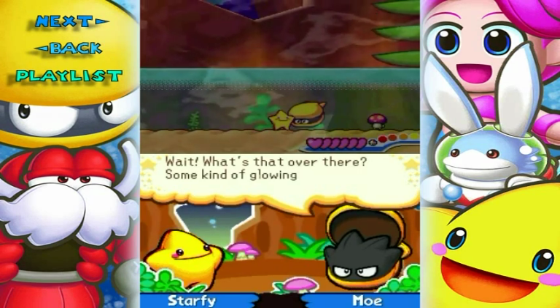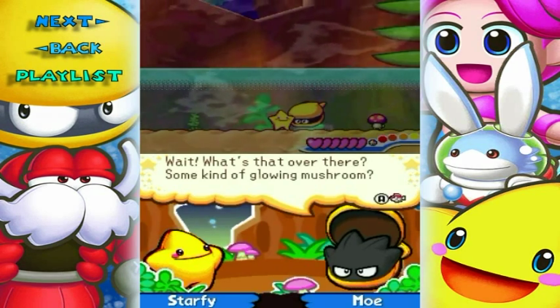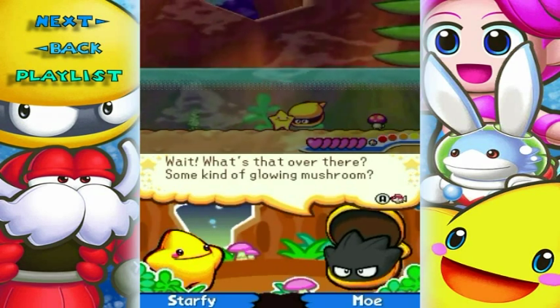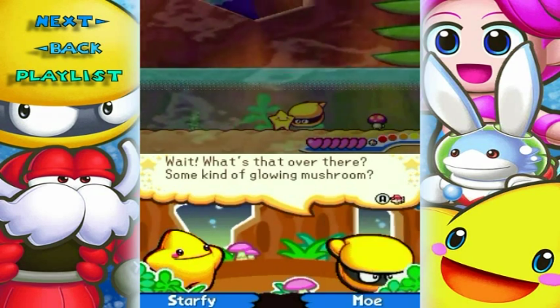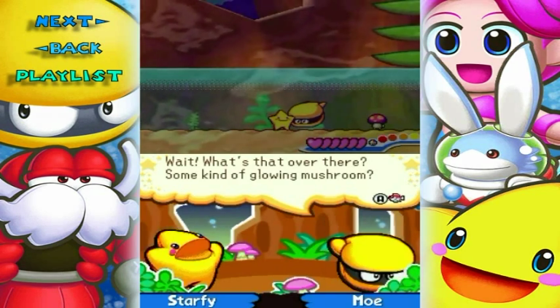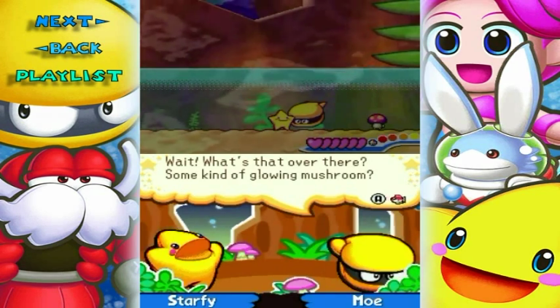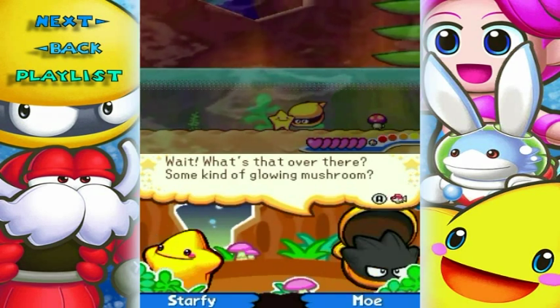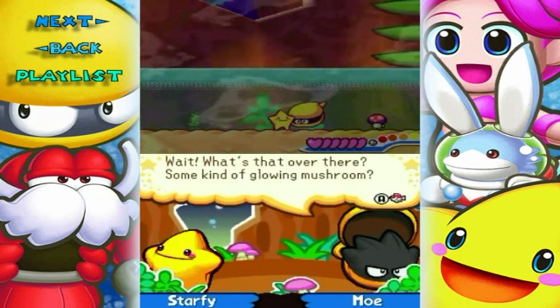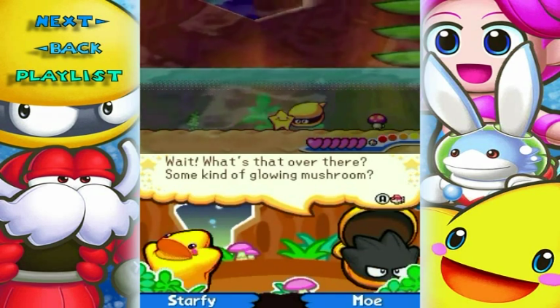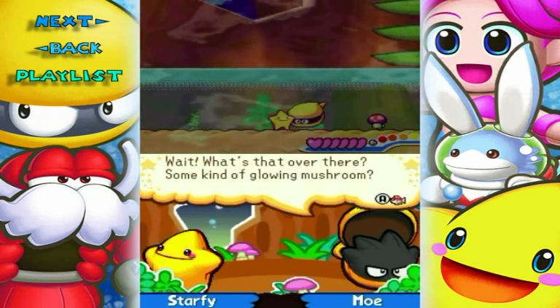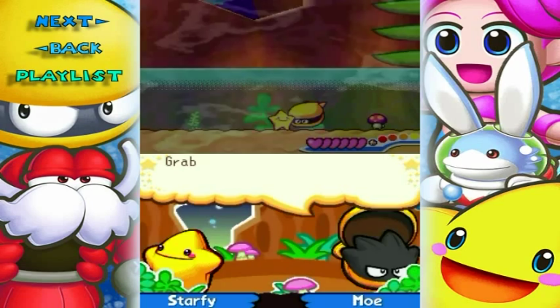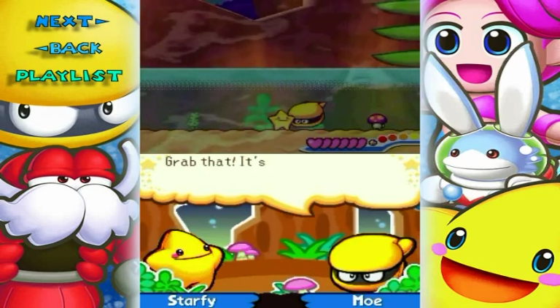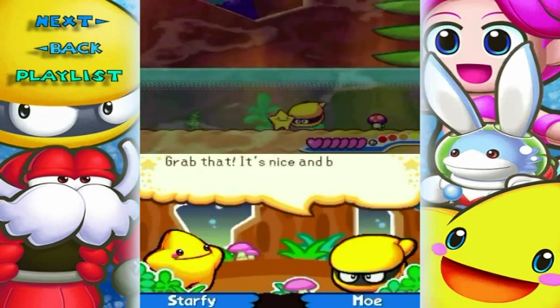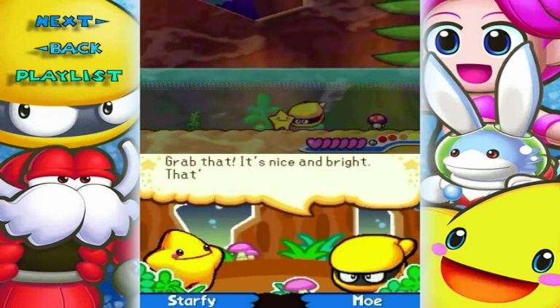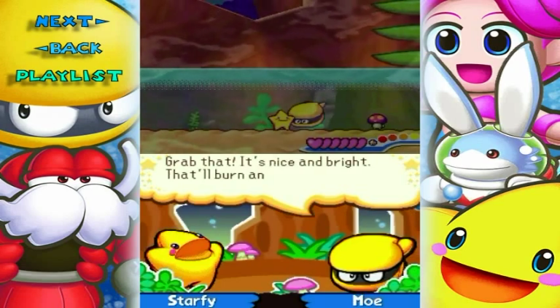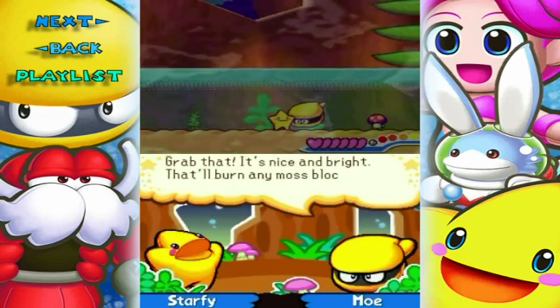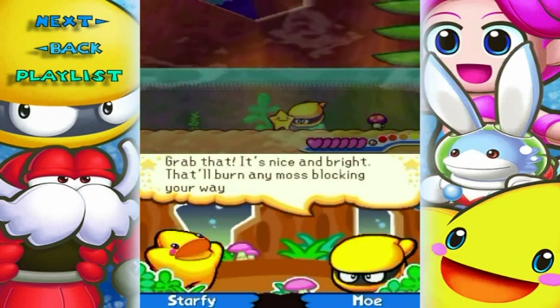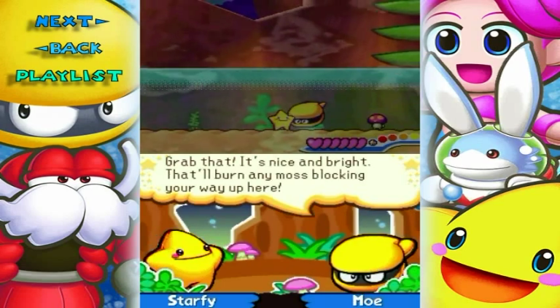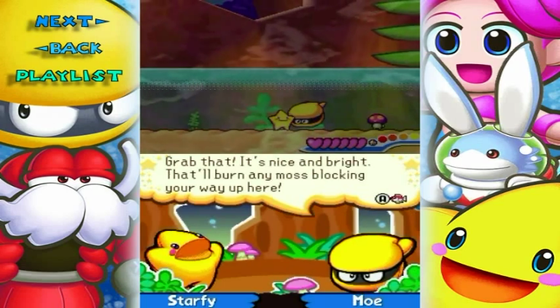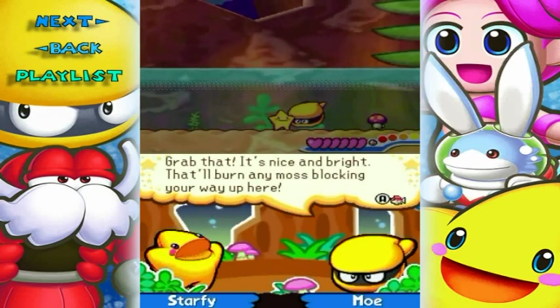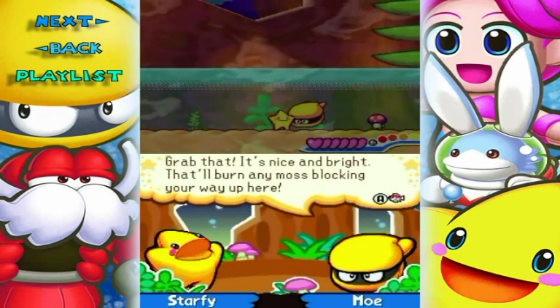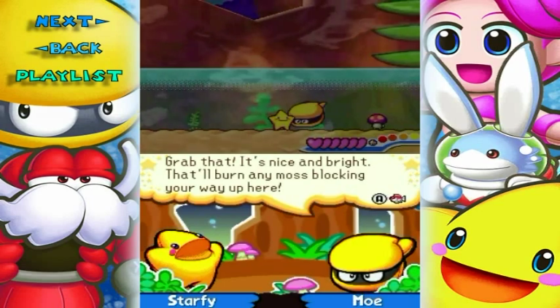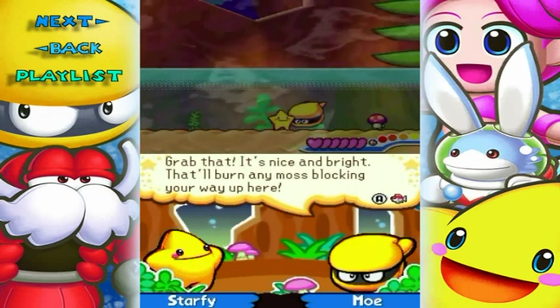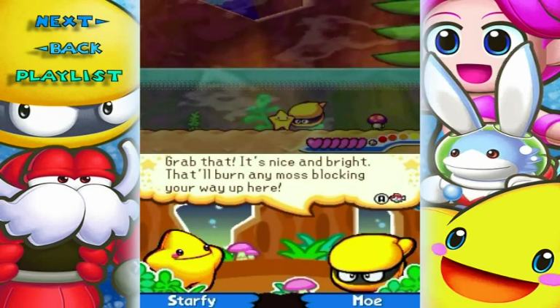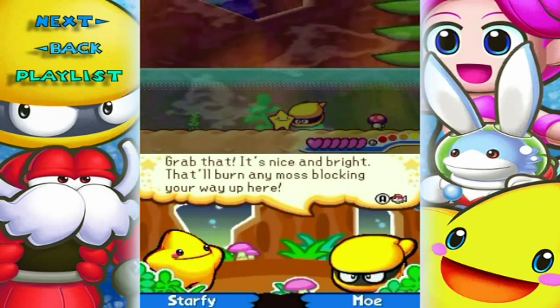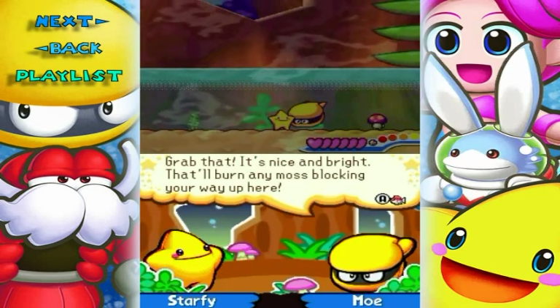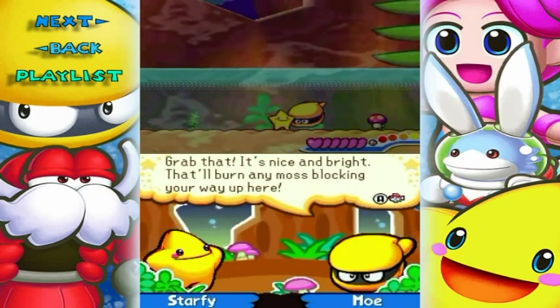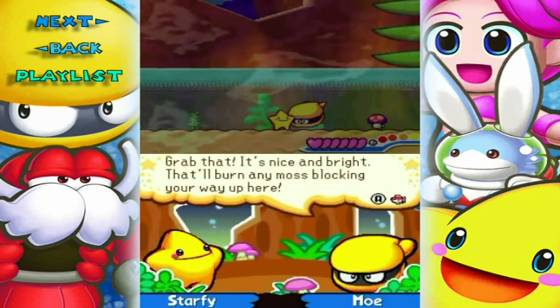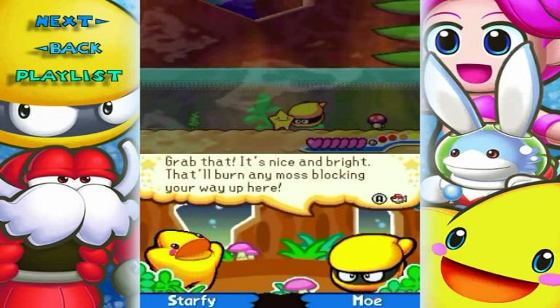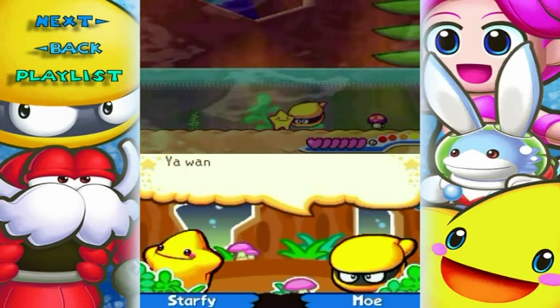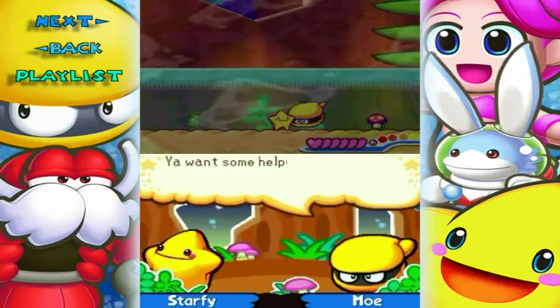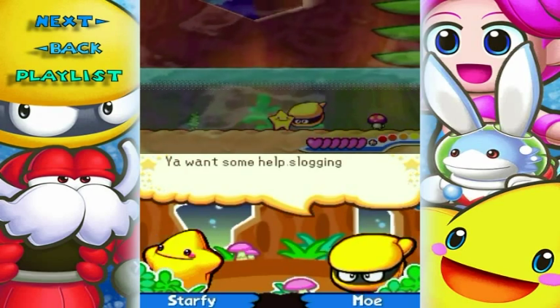Wait, what's that over there? Some kind of glowing mushroom? Grab that. It's nice and bright. That'll burn any moss blocking your way up here.